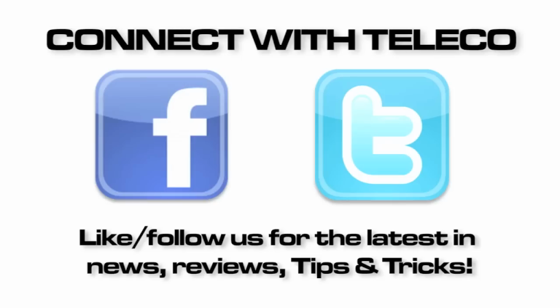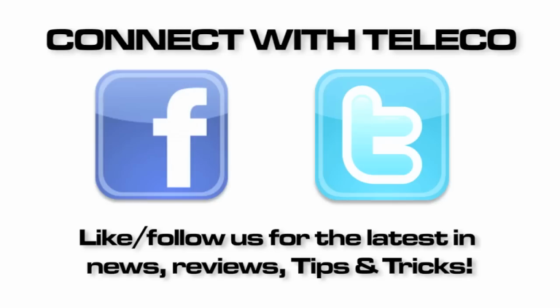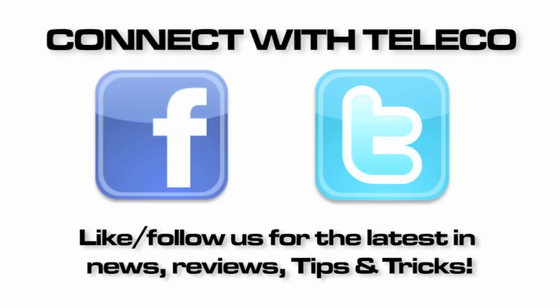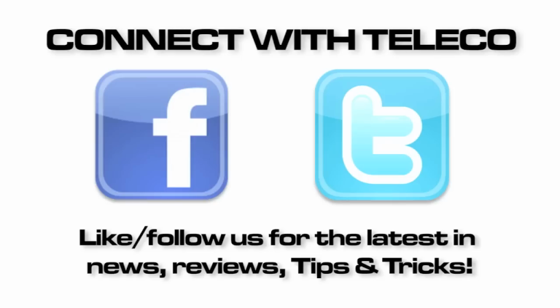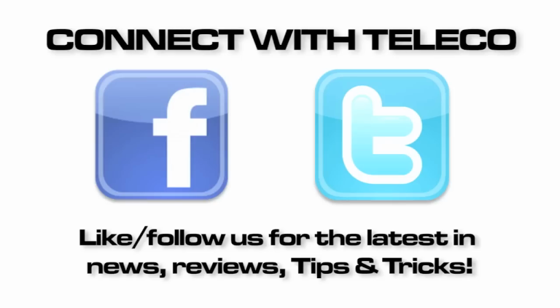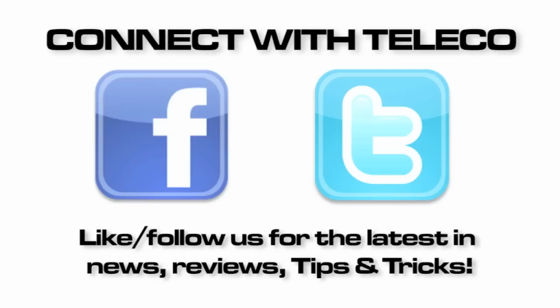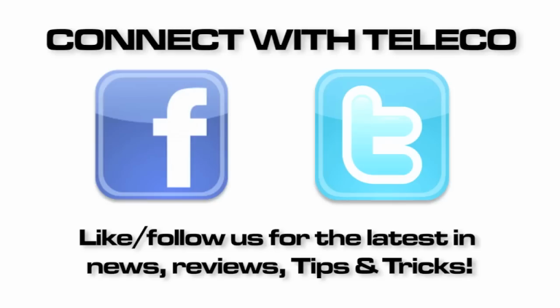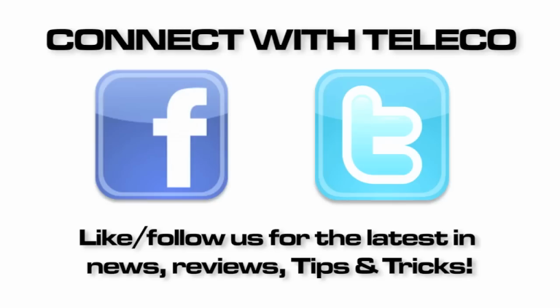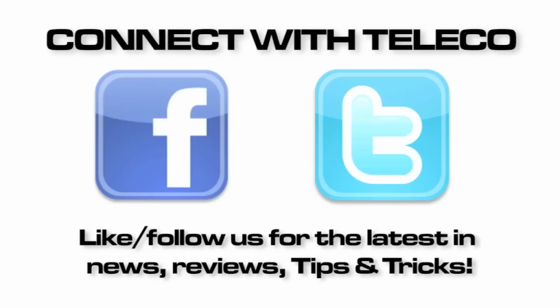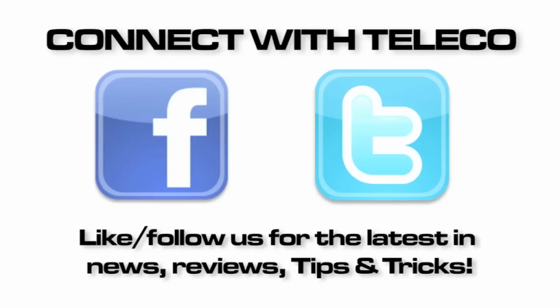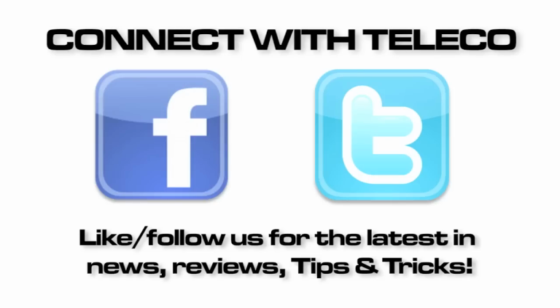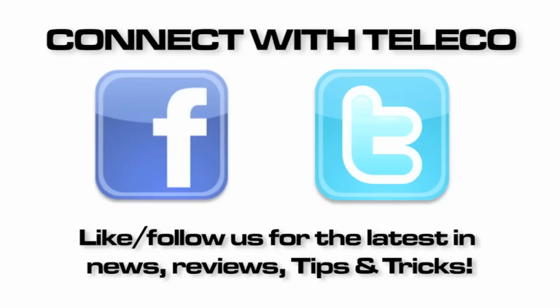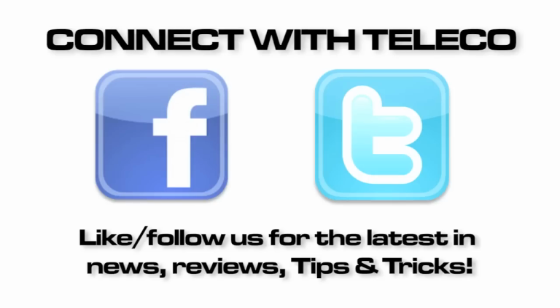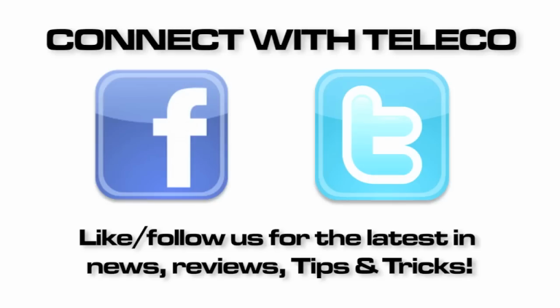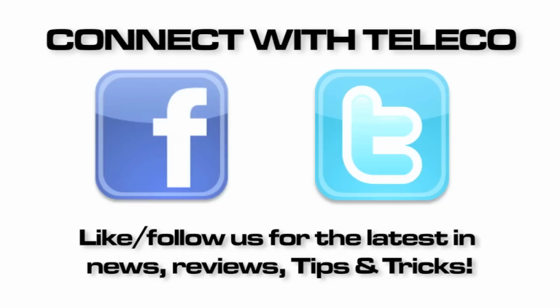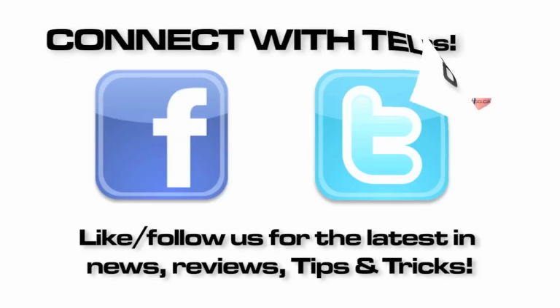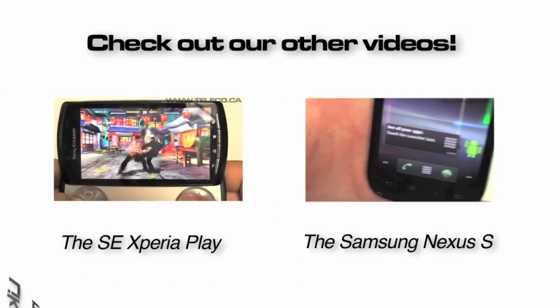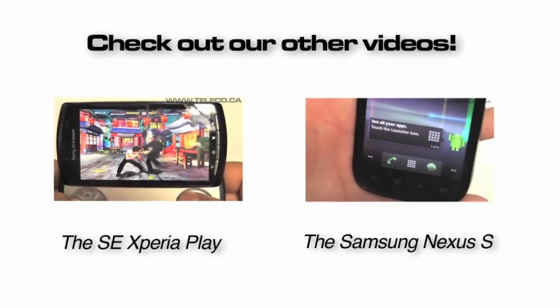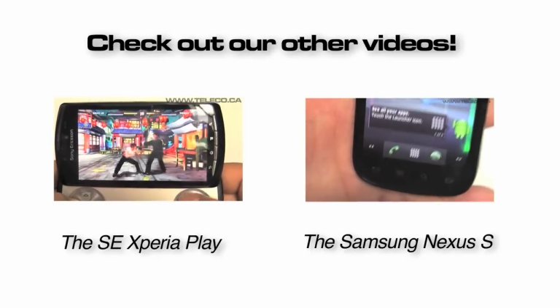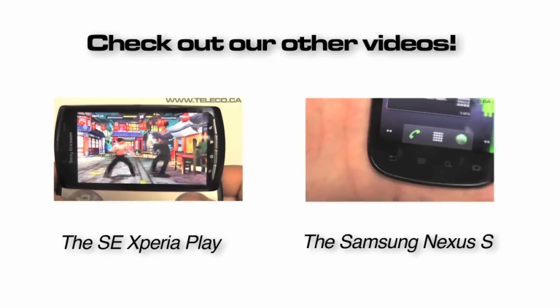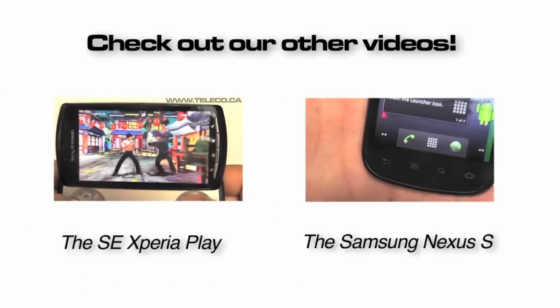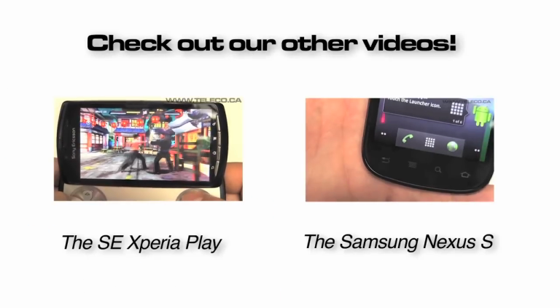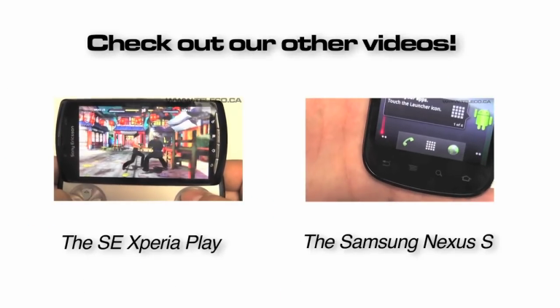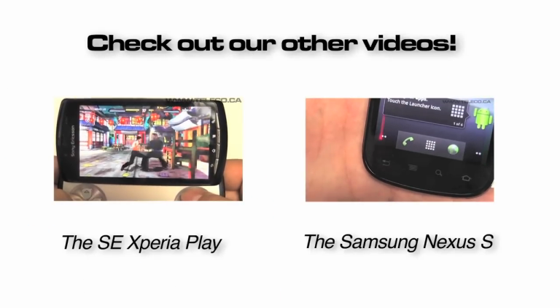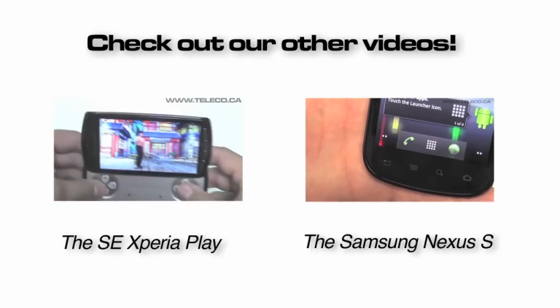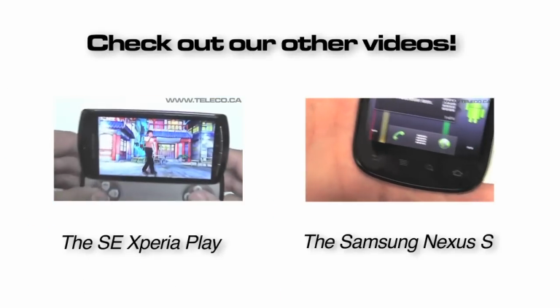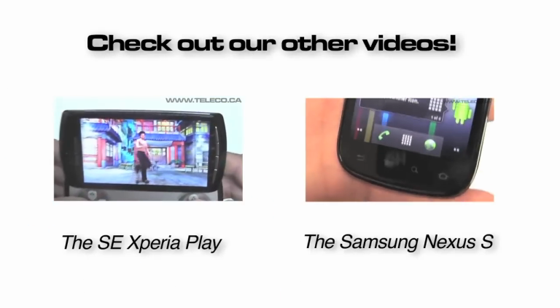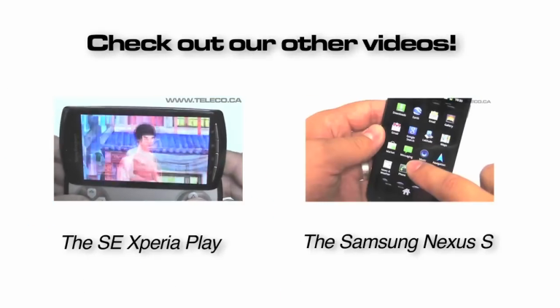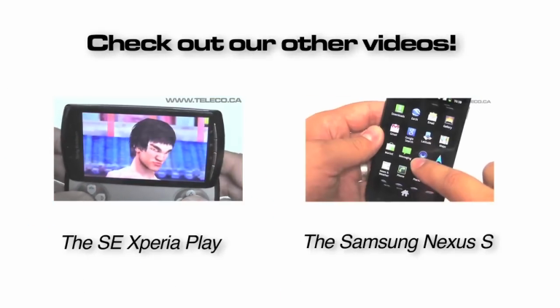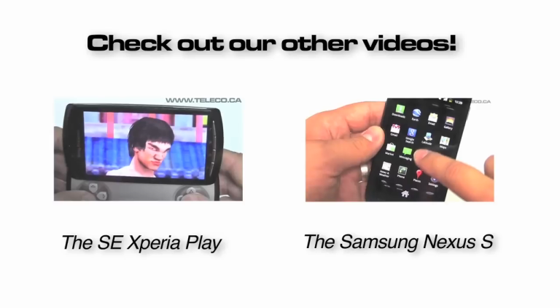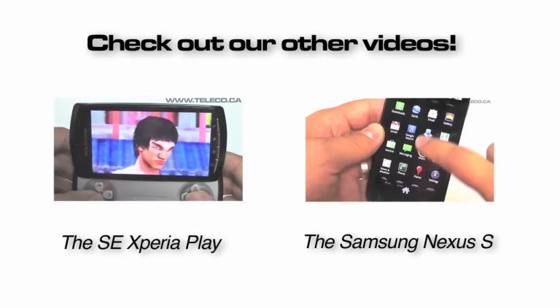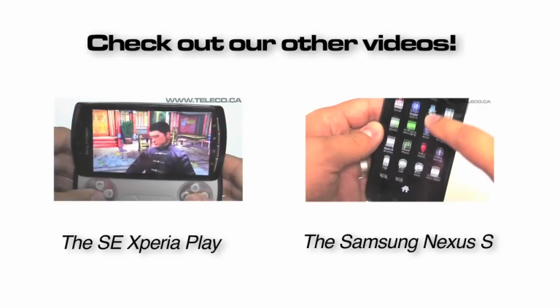Make sure you like us on Facebook, follow us on Twitter, and check out some of our other videos which include the newest in cell phone feature reviews.